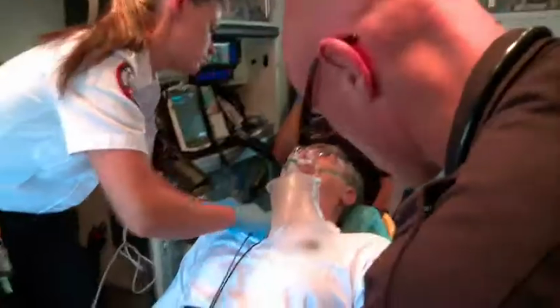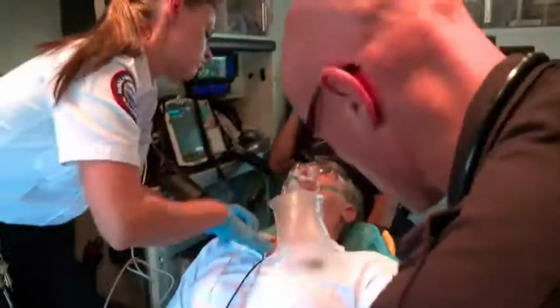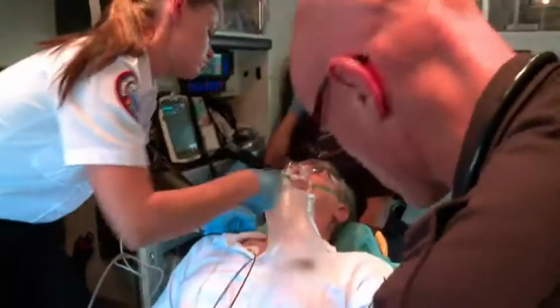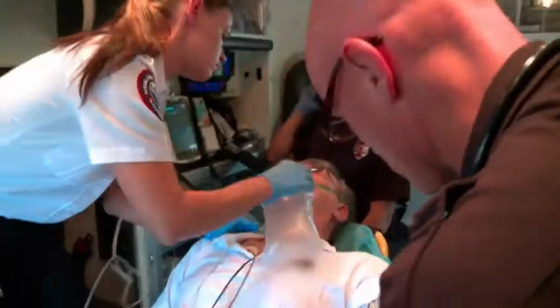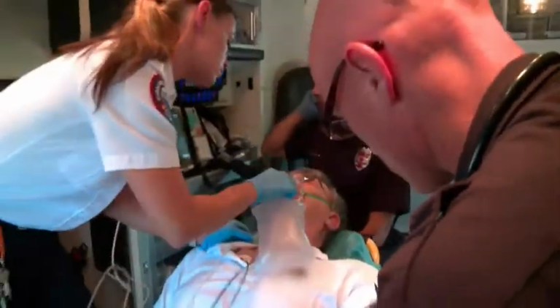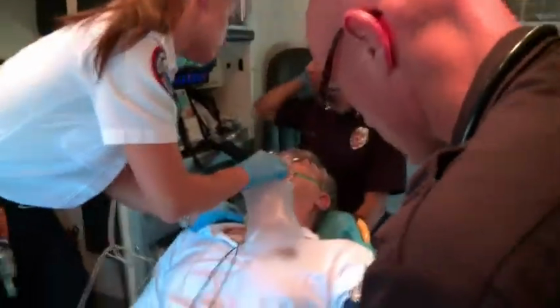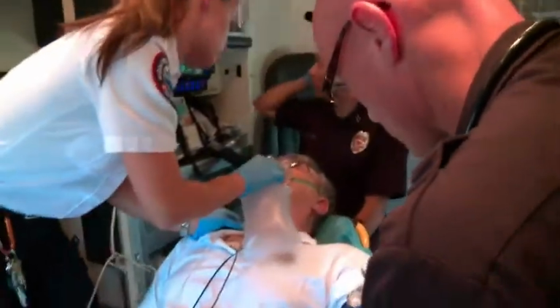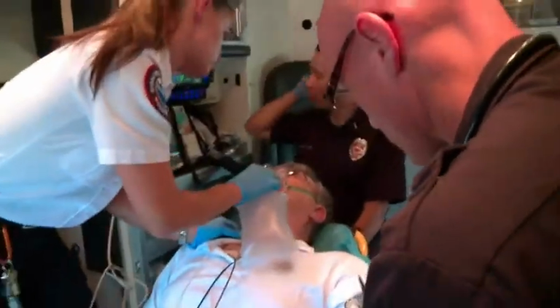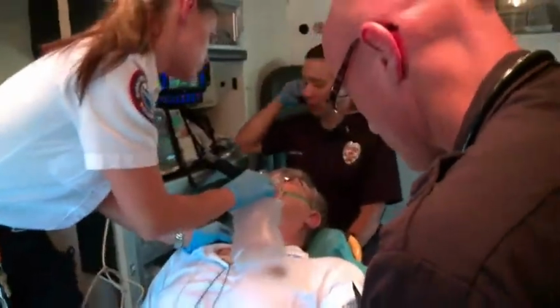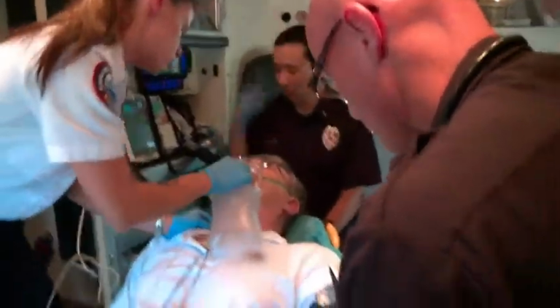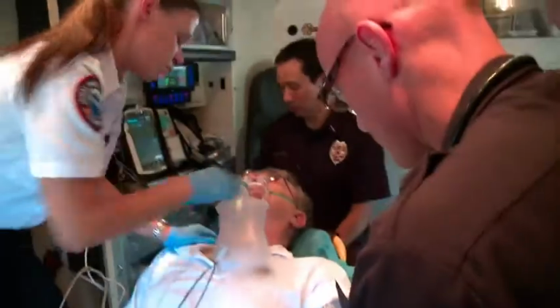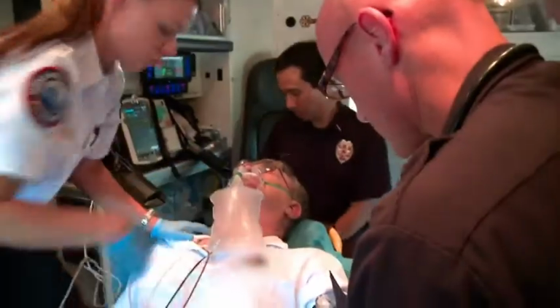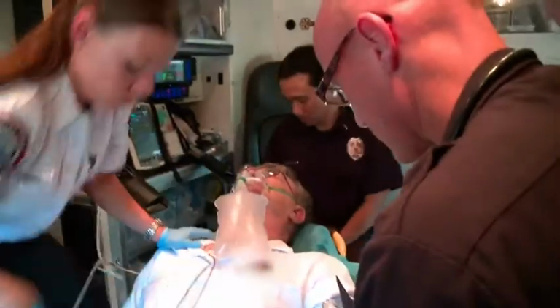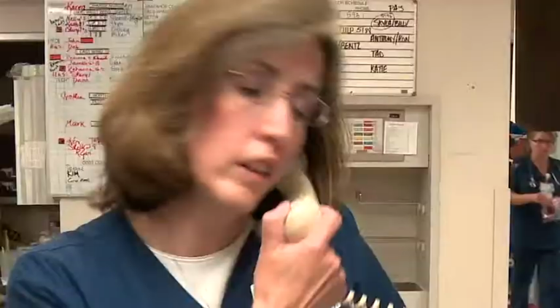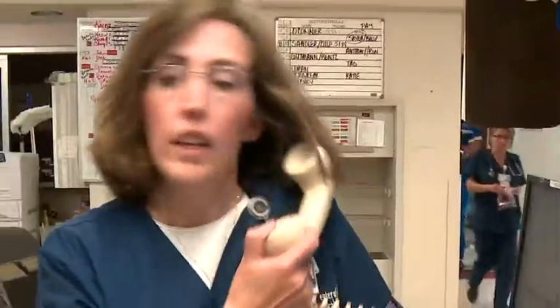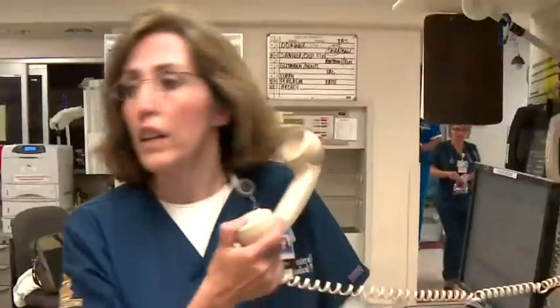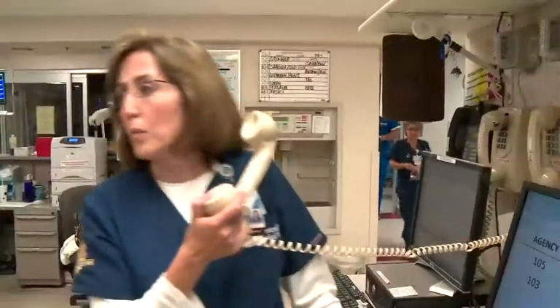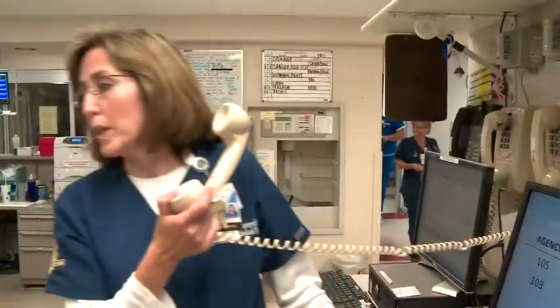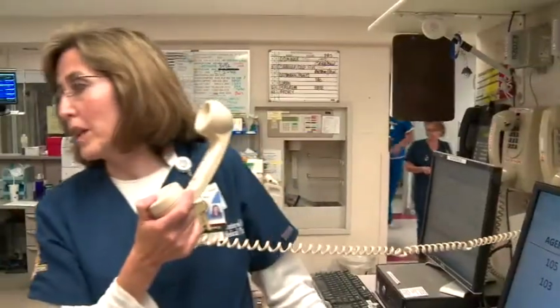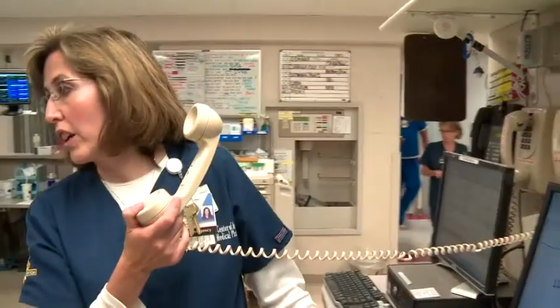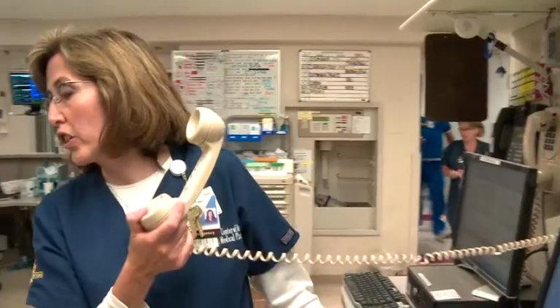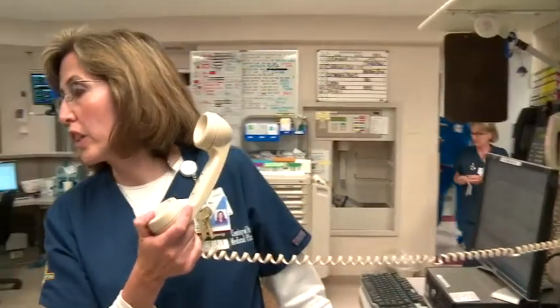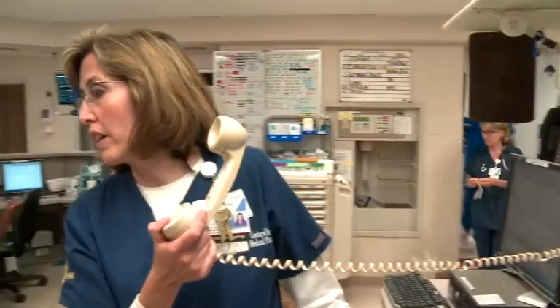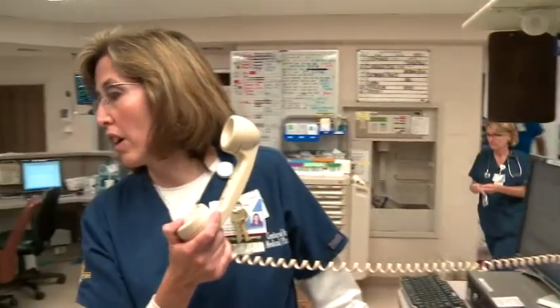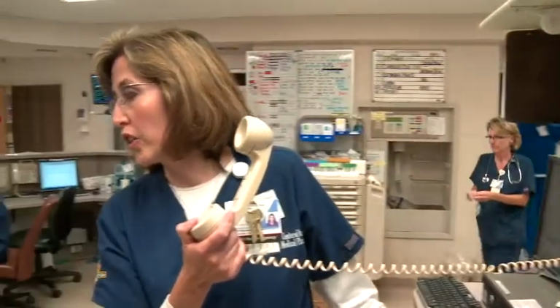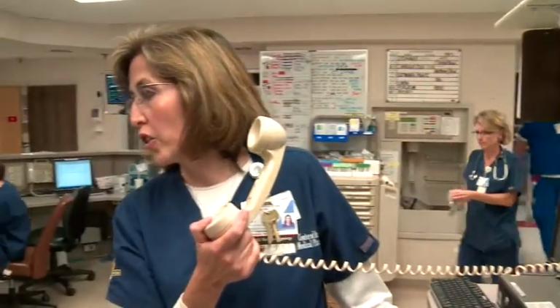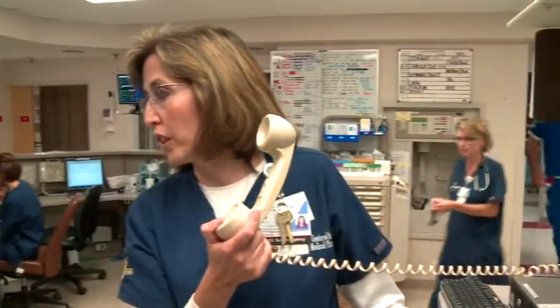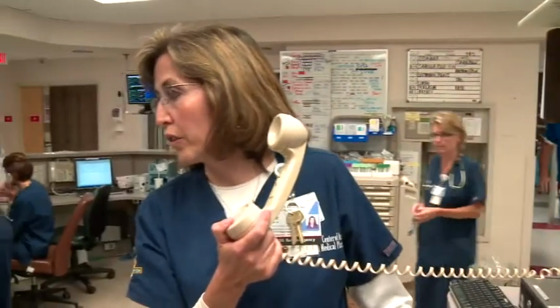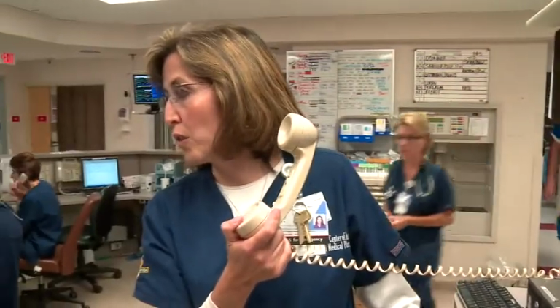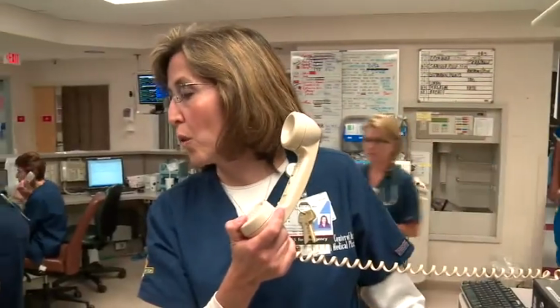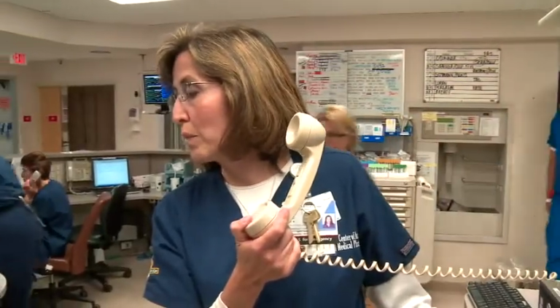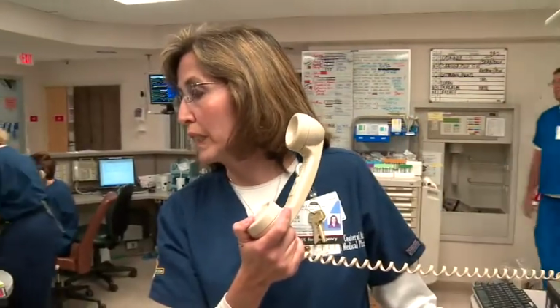Okay, thanks very much. 104 clear. Please page Dr. Scott and call a stroke alert for room 1 please.